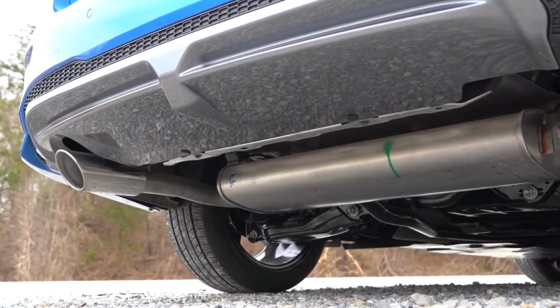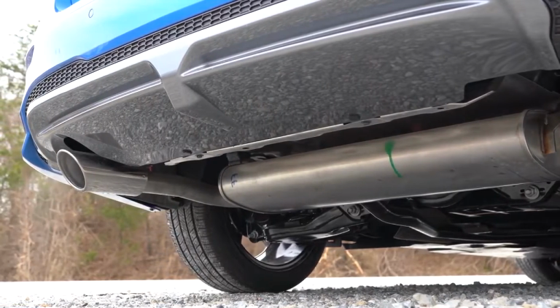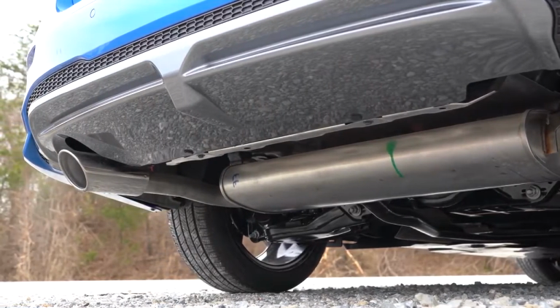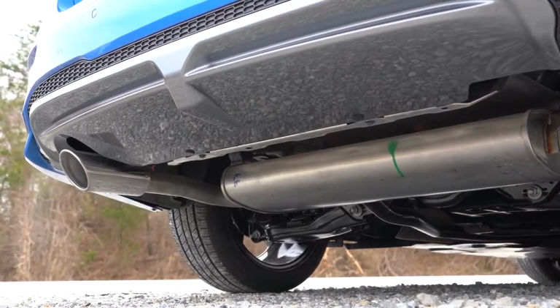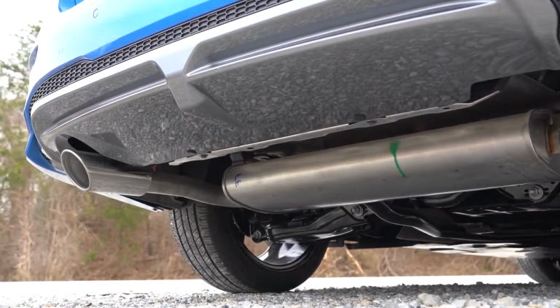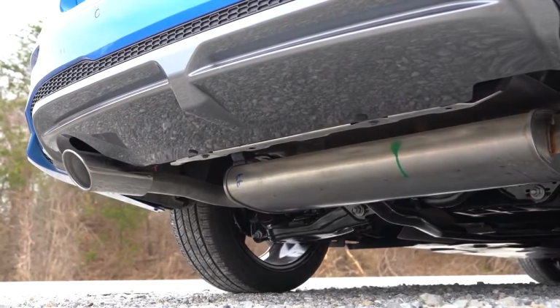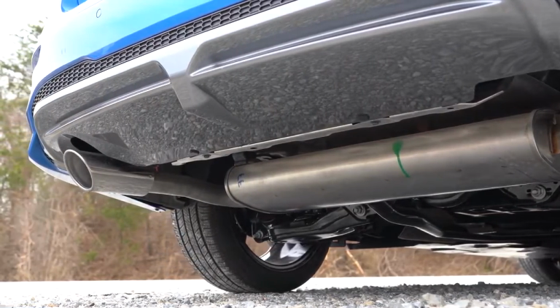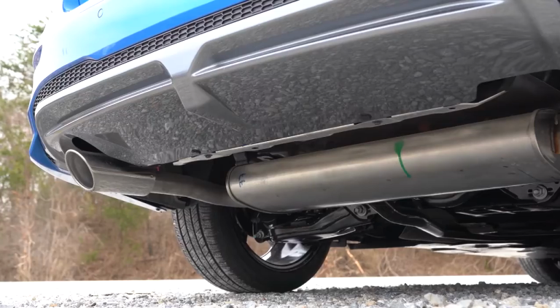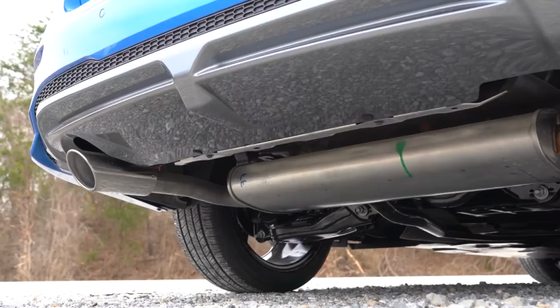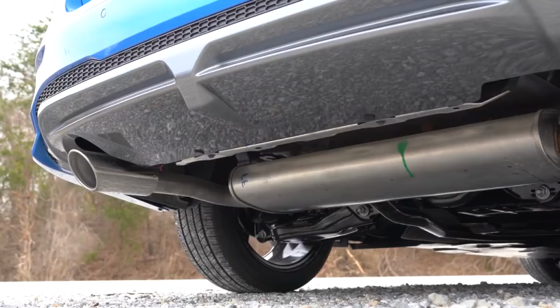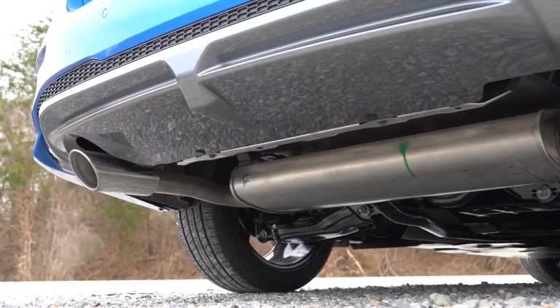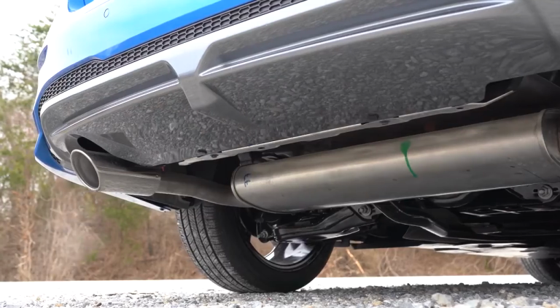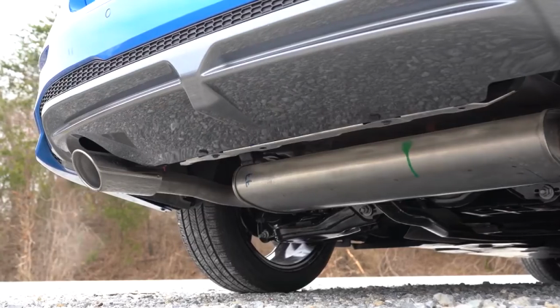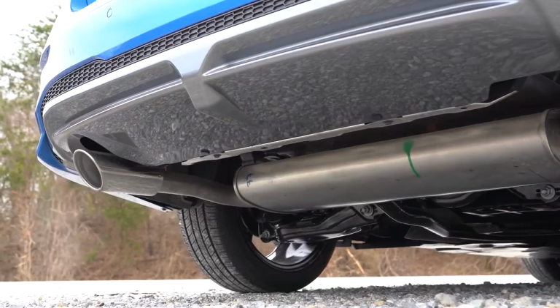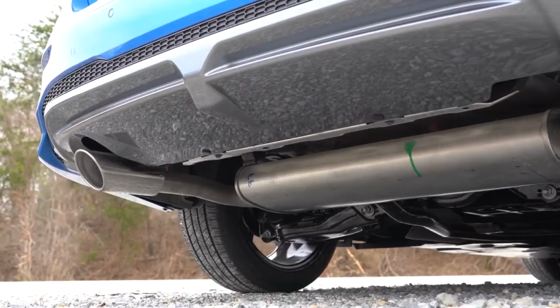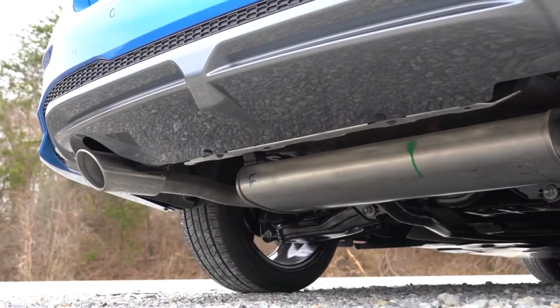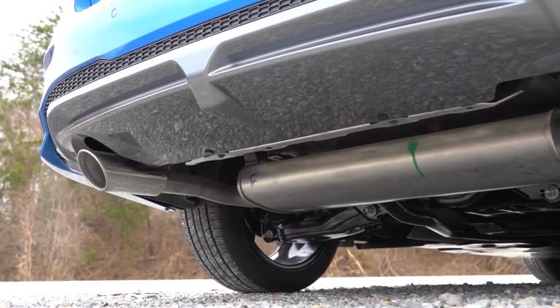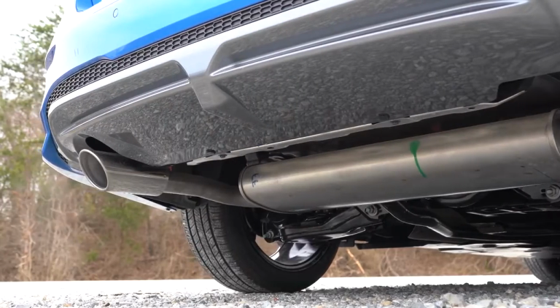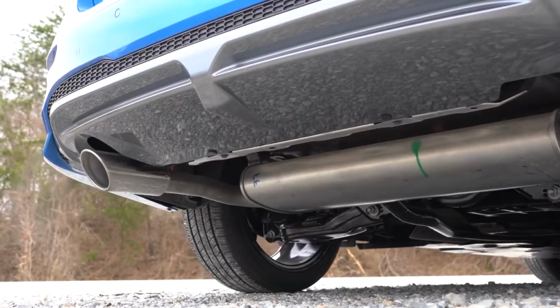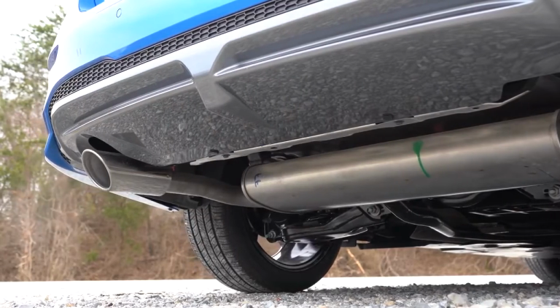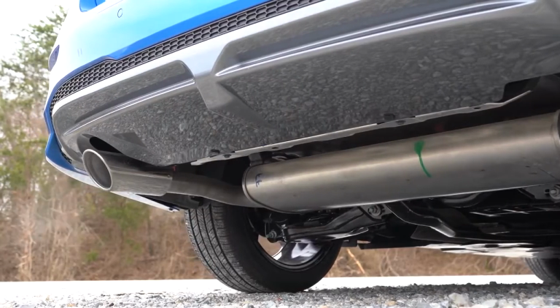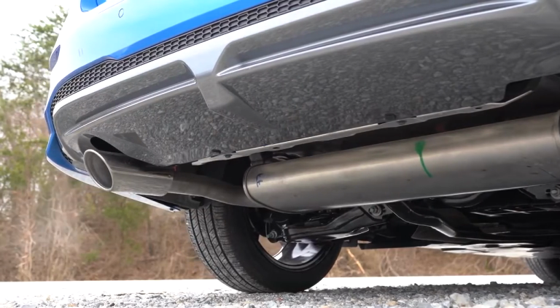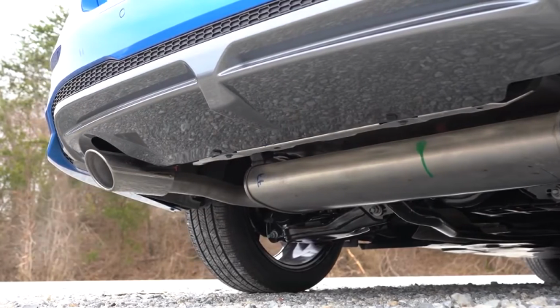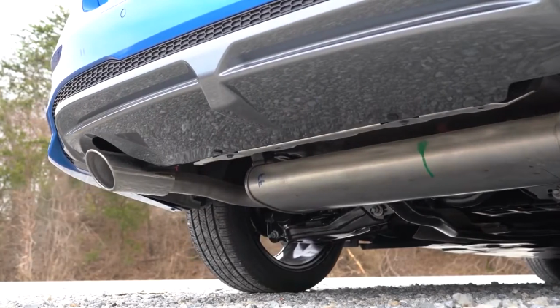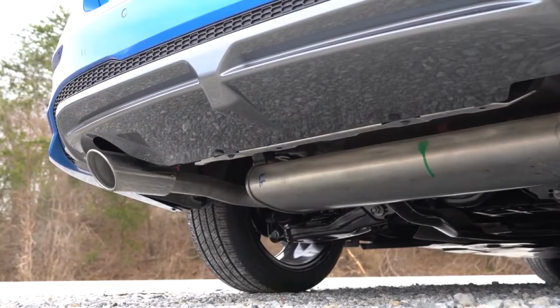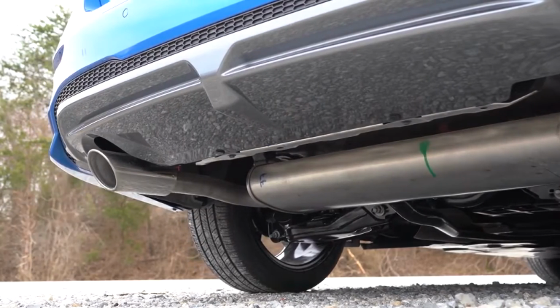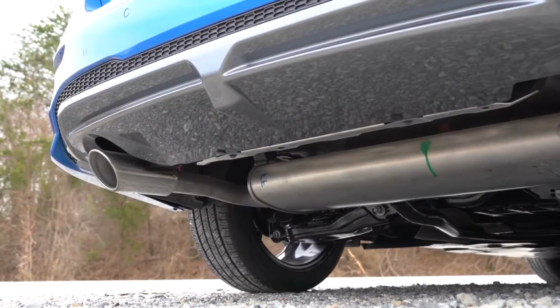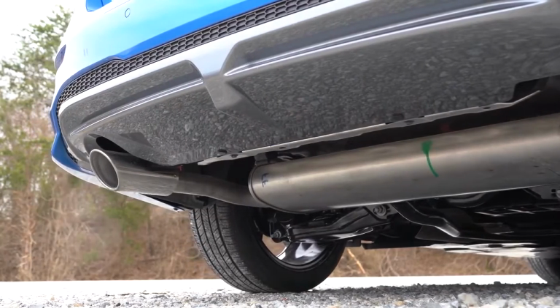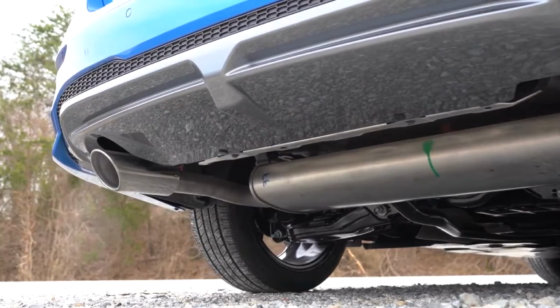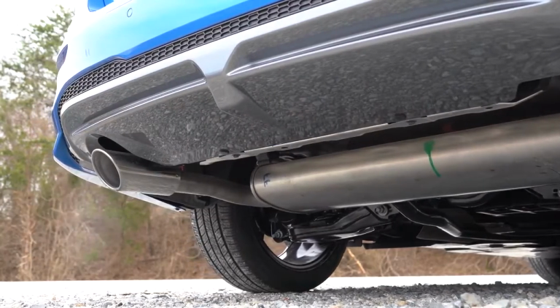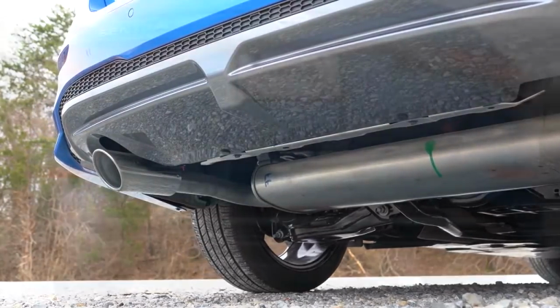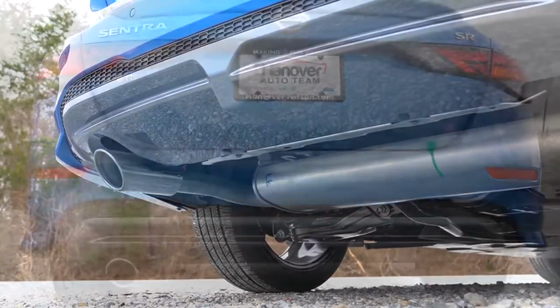You guys know what we have to do next — as always, here is that exhaust clip.